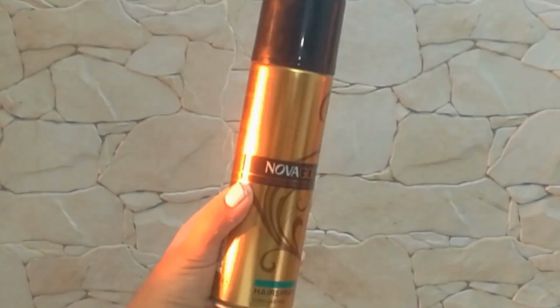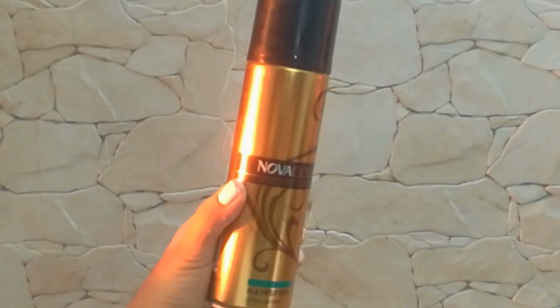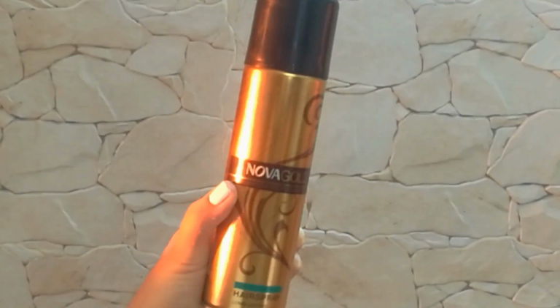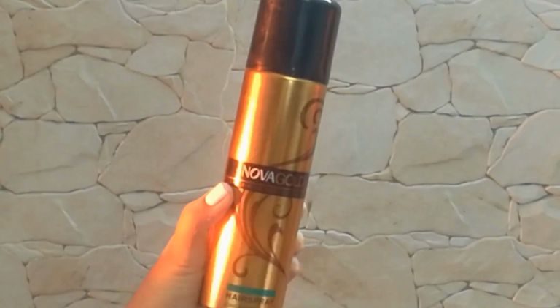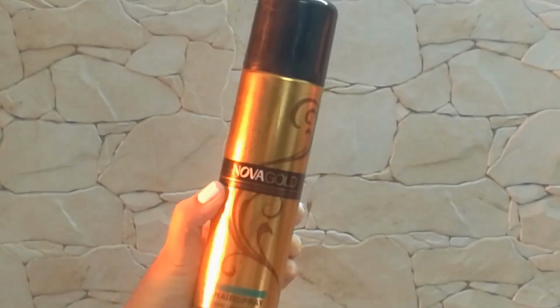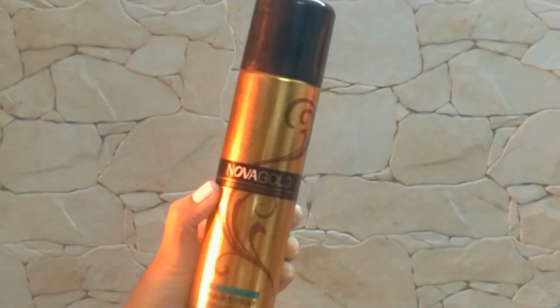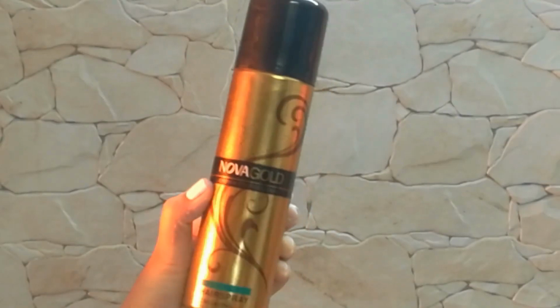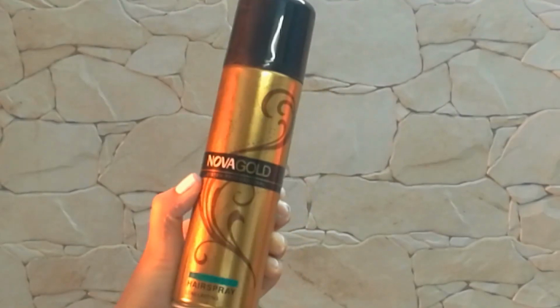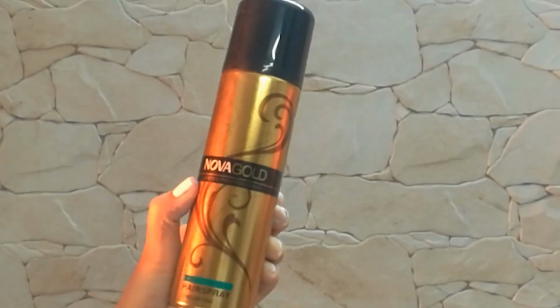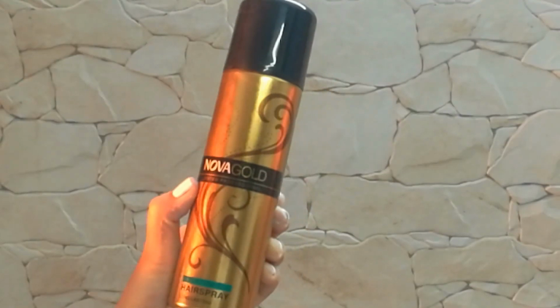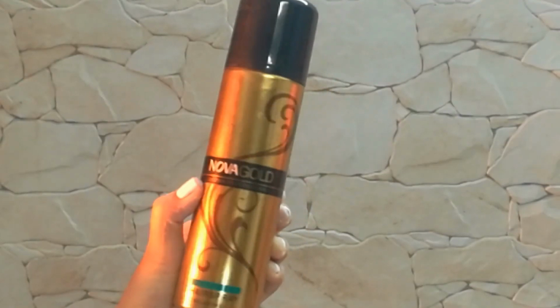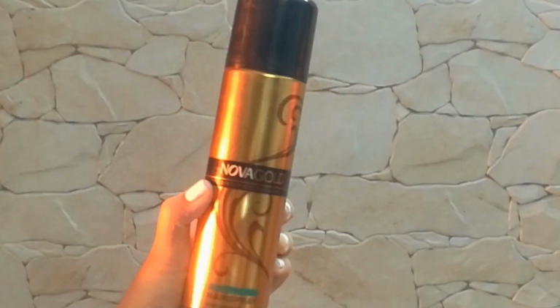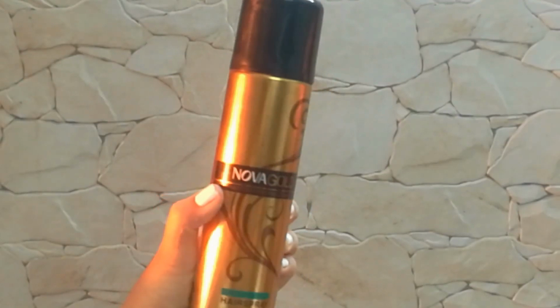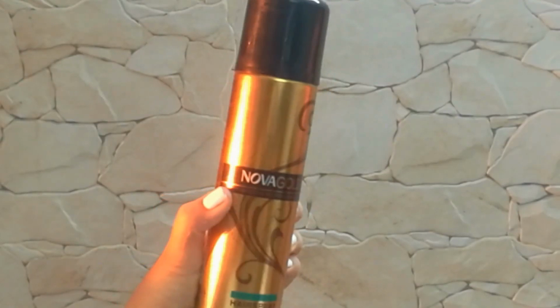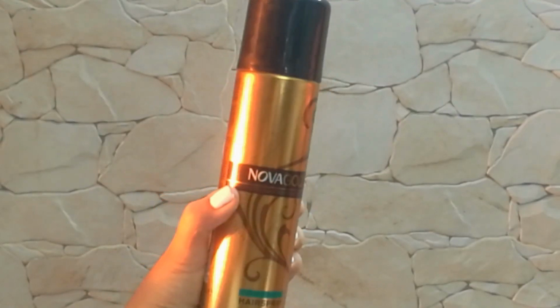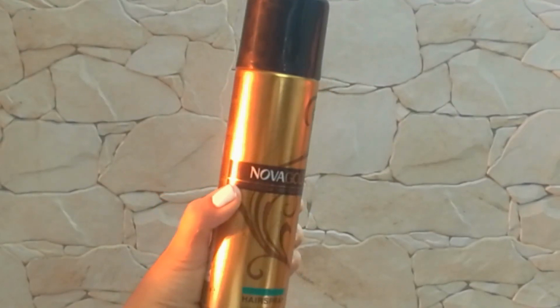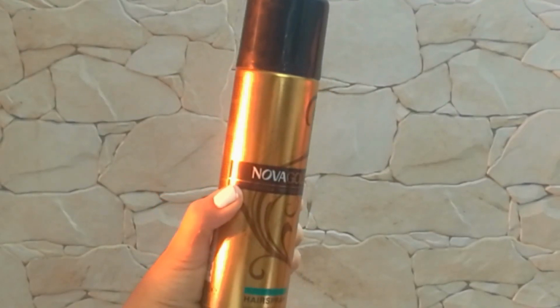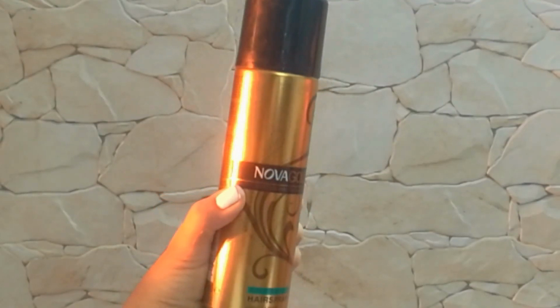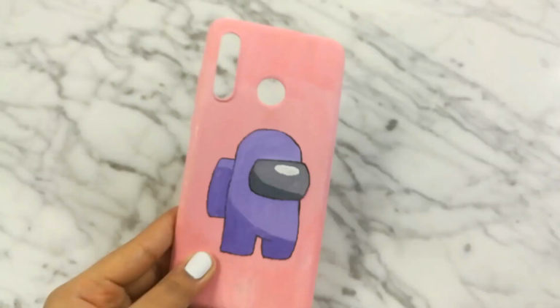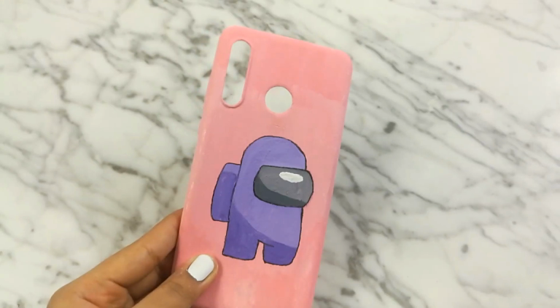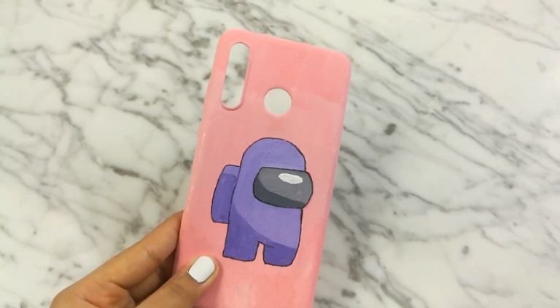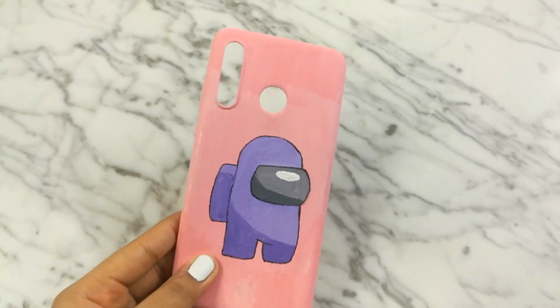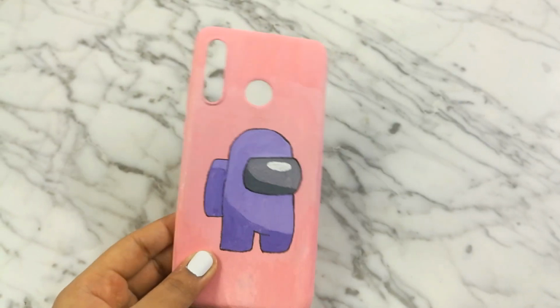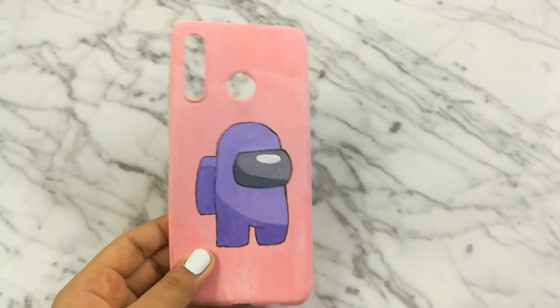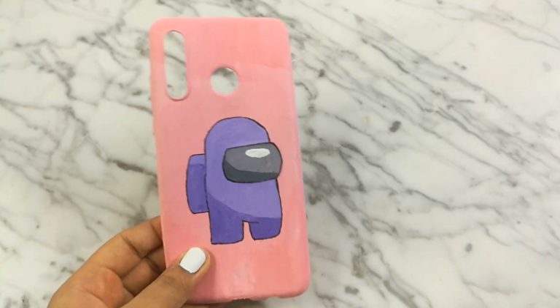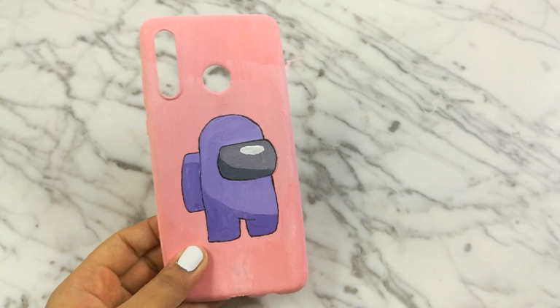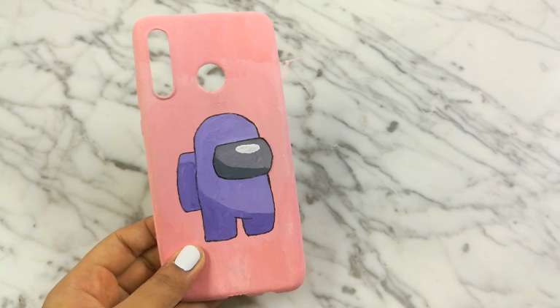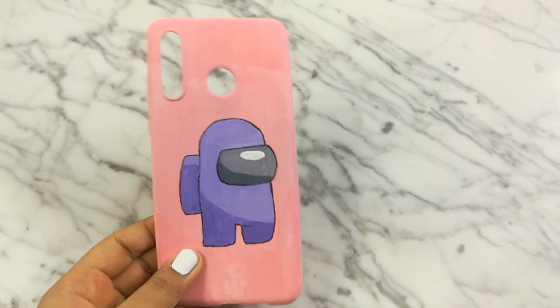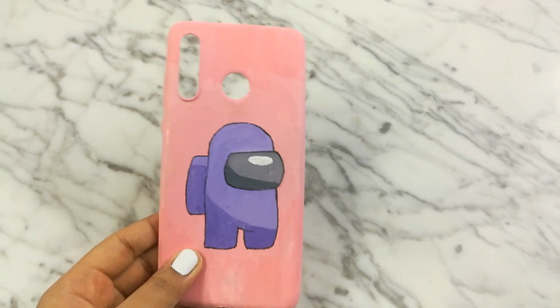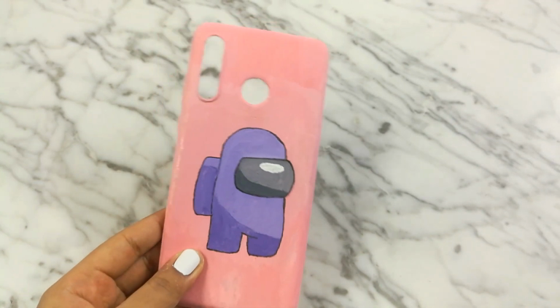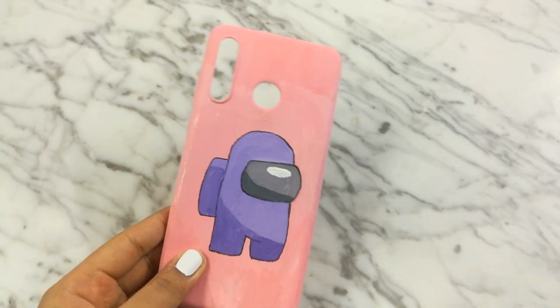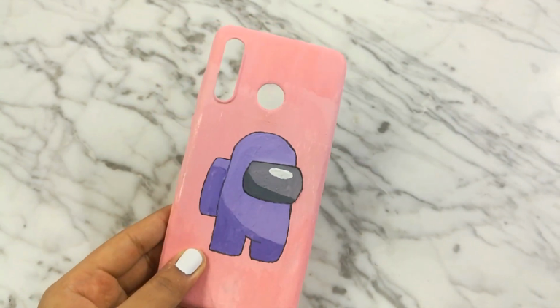After I was finished working, I secured everything with hairspray and here is the completed phone case.